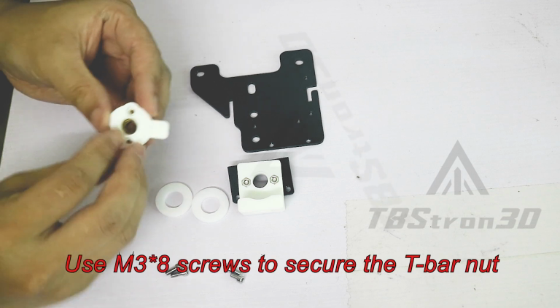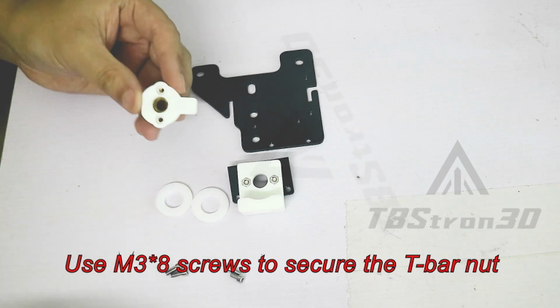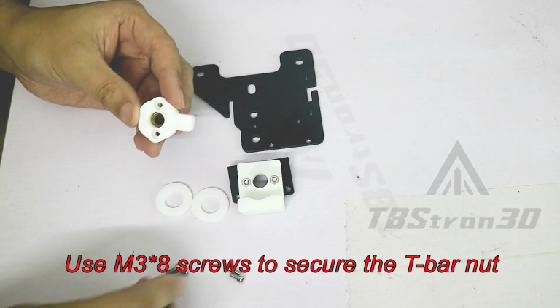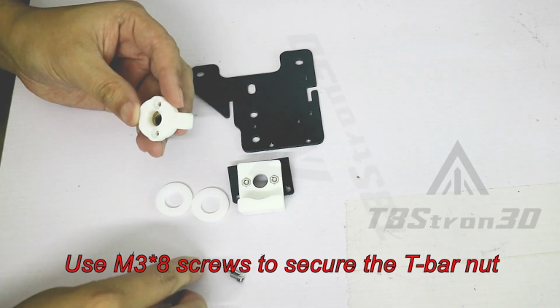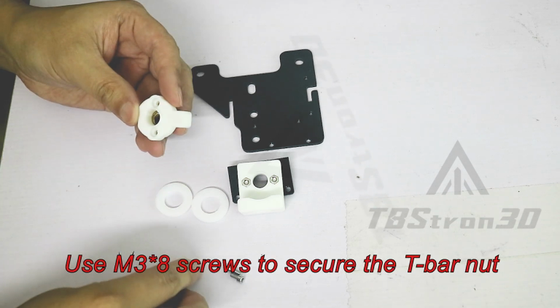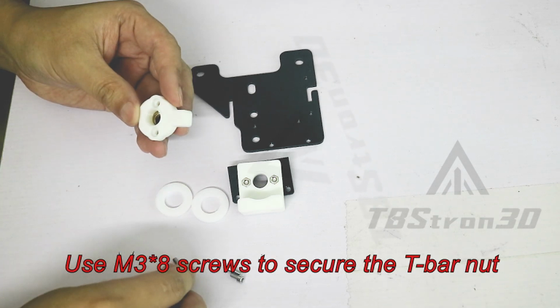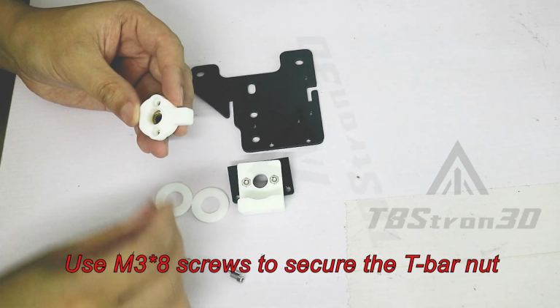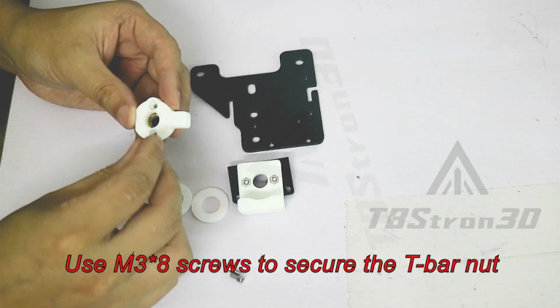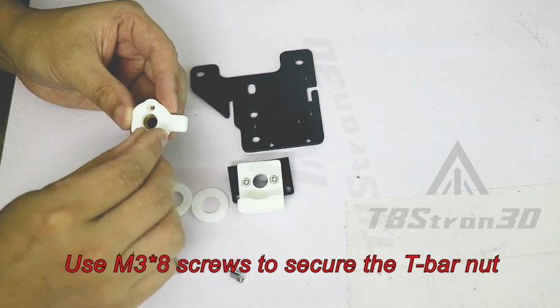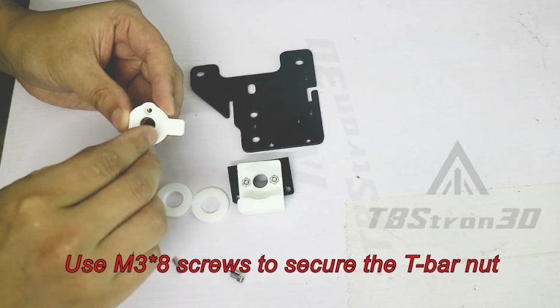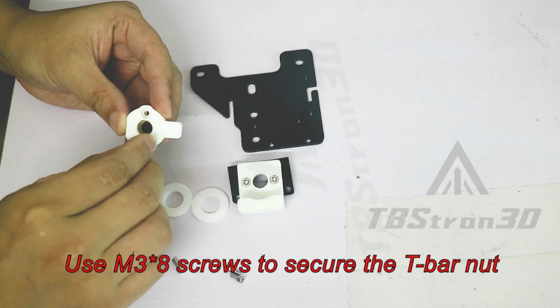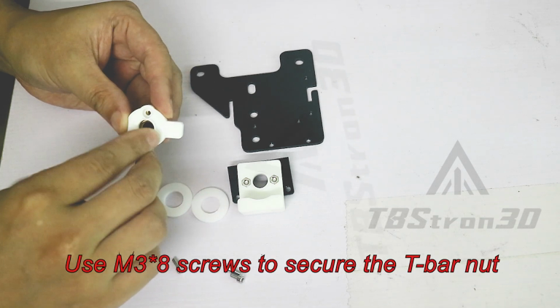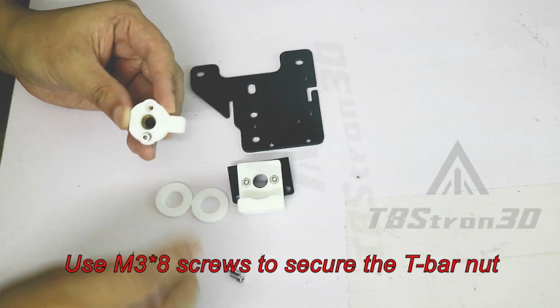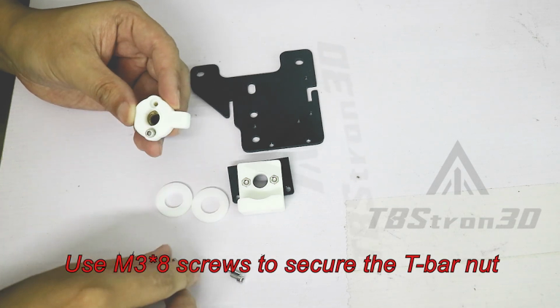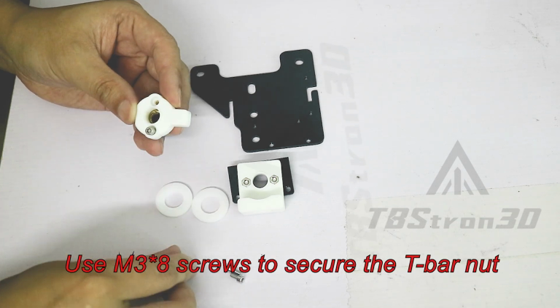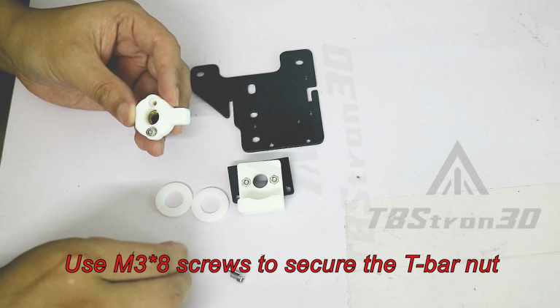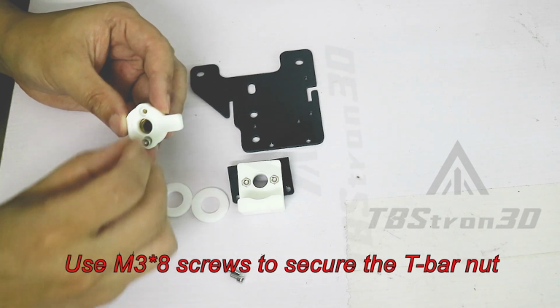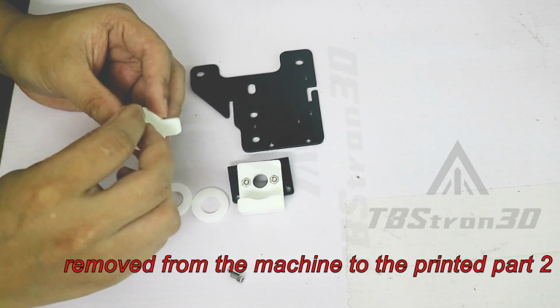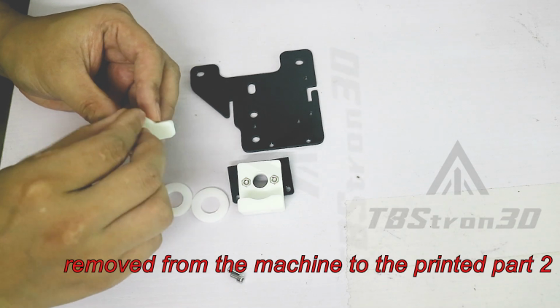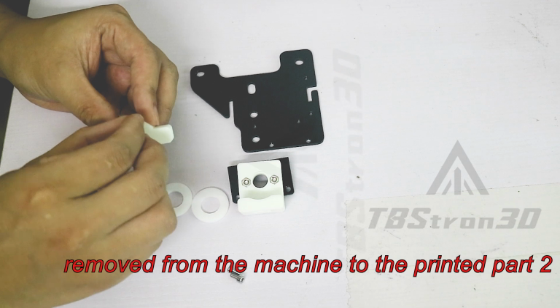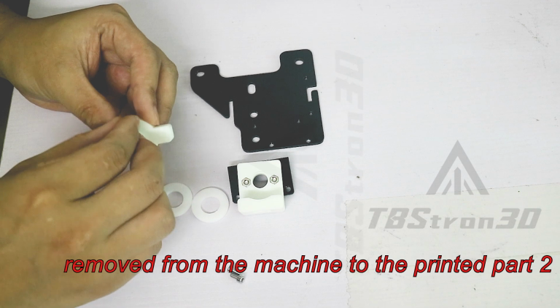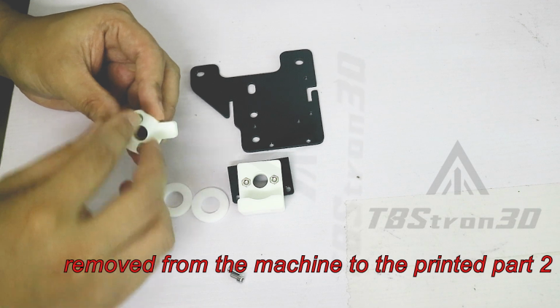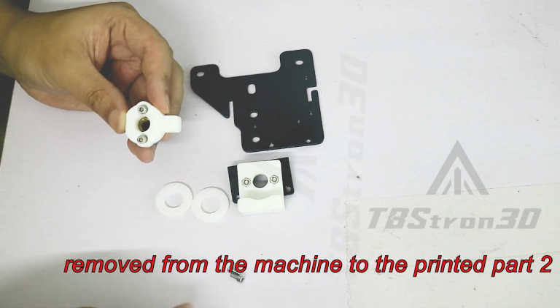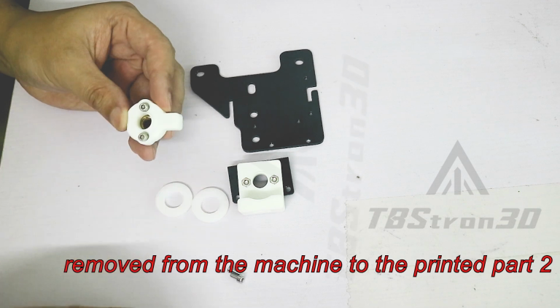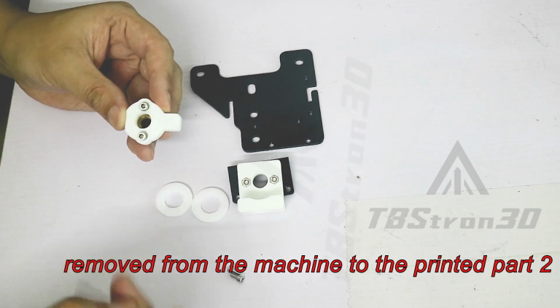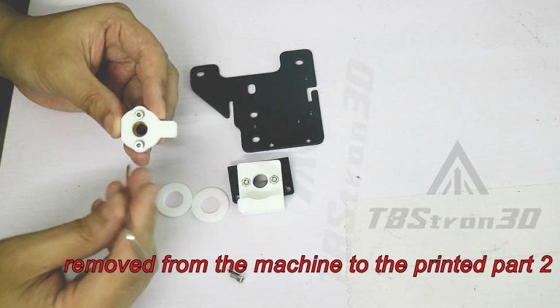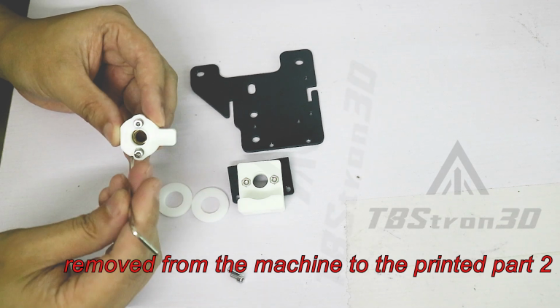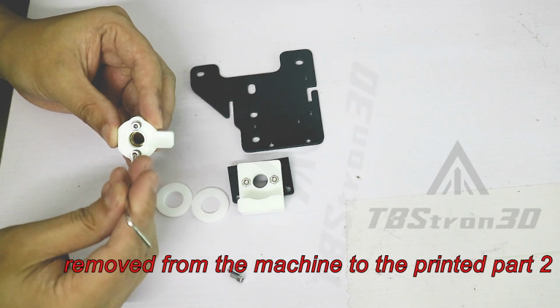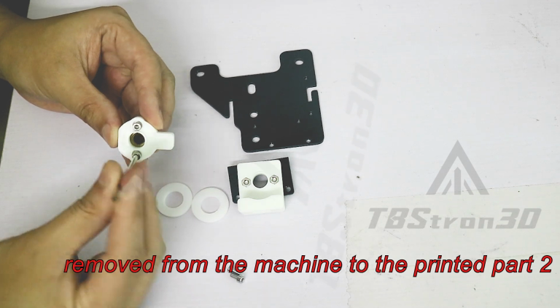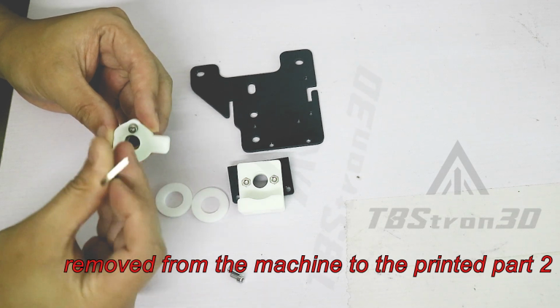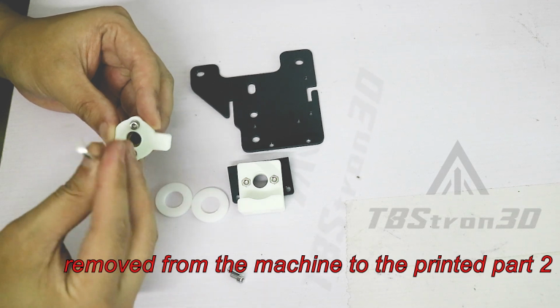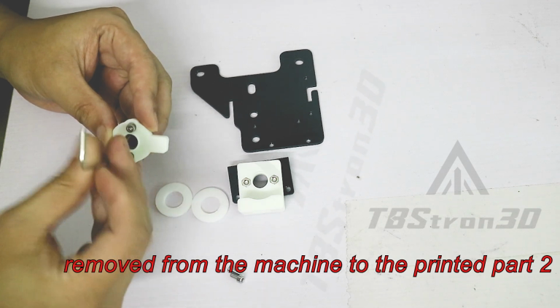Use M38 screws to secure the T-bar nut removed from the machine to printed part 2.